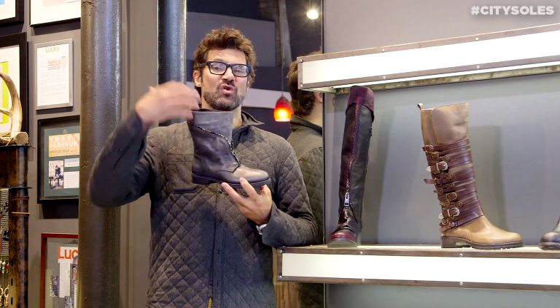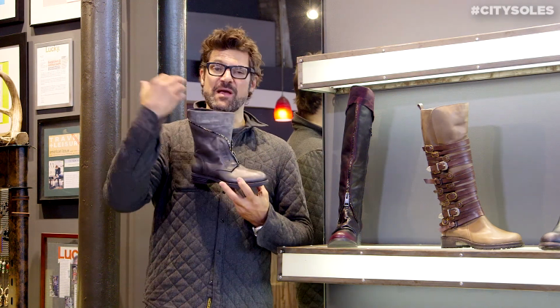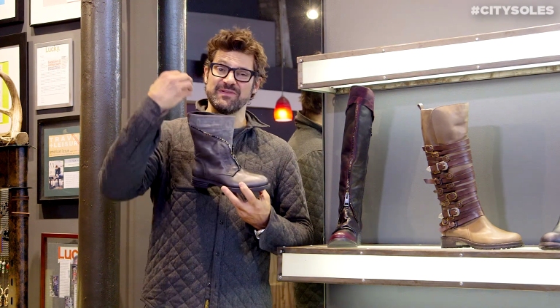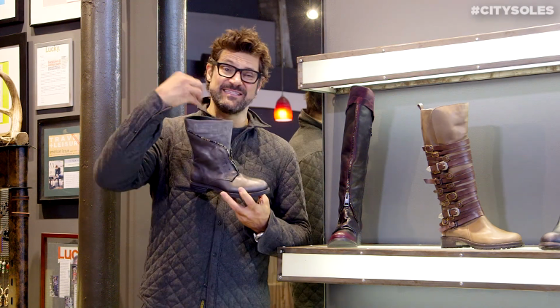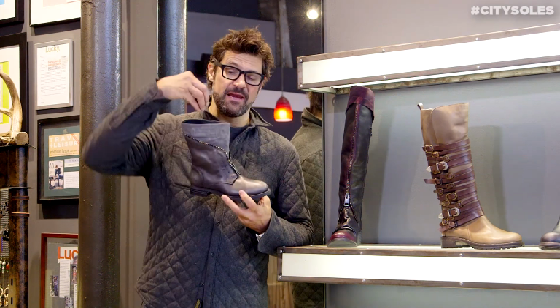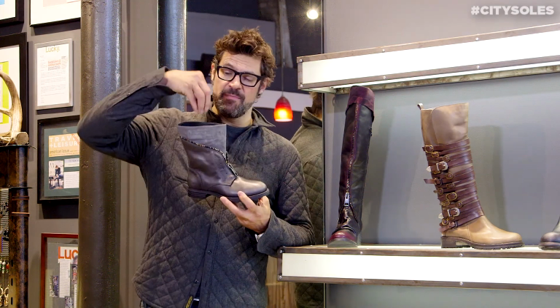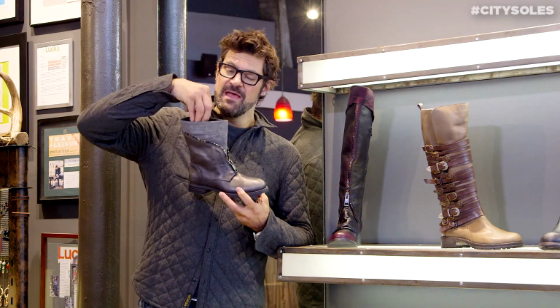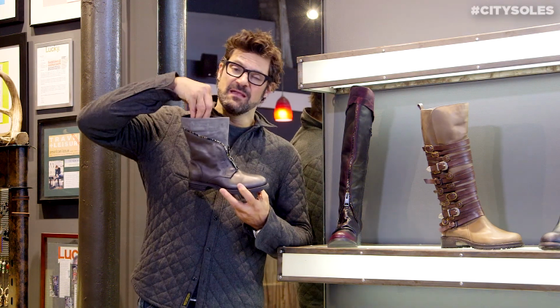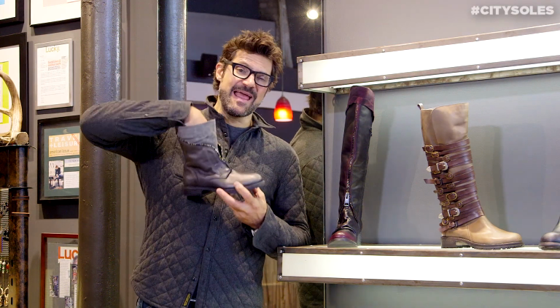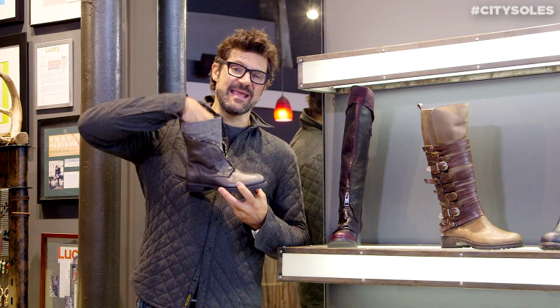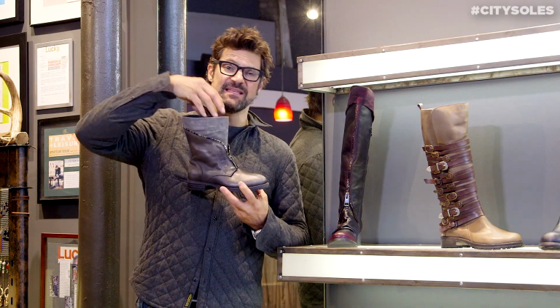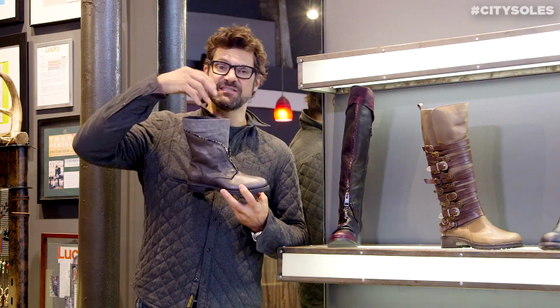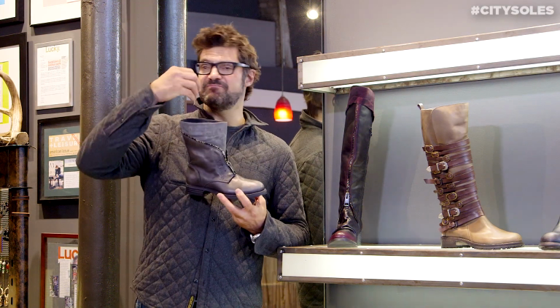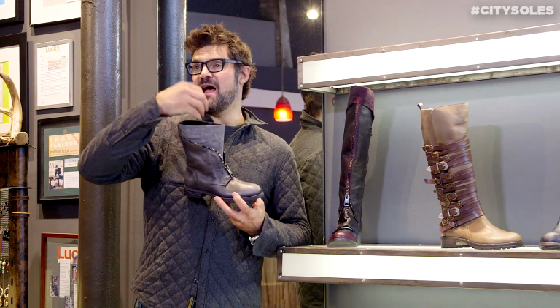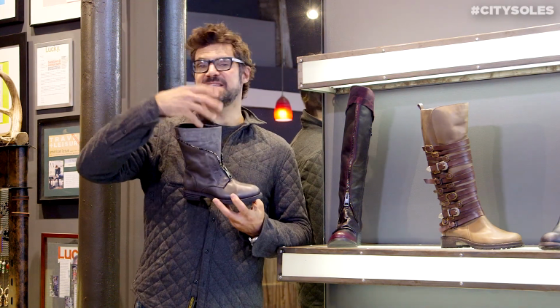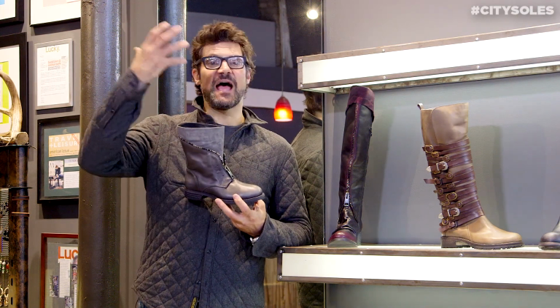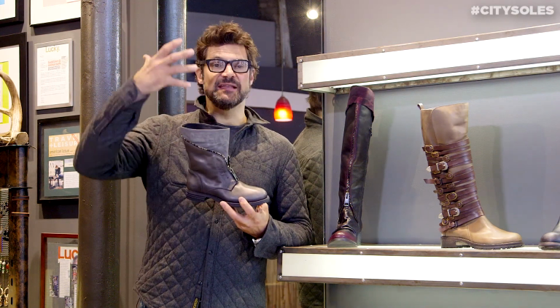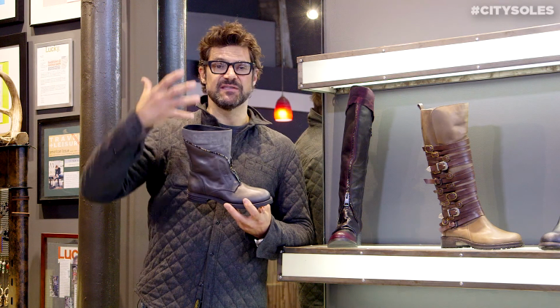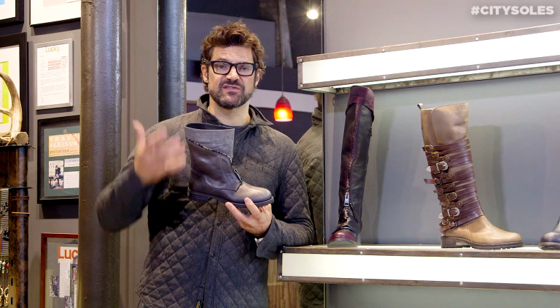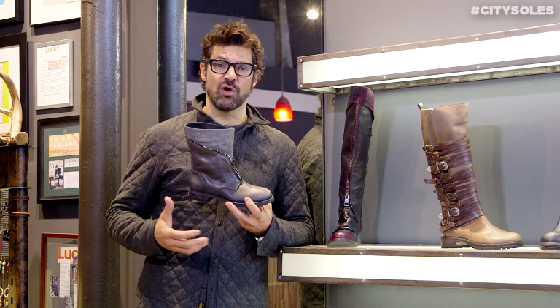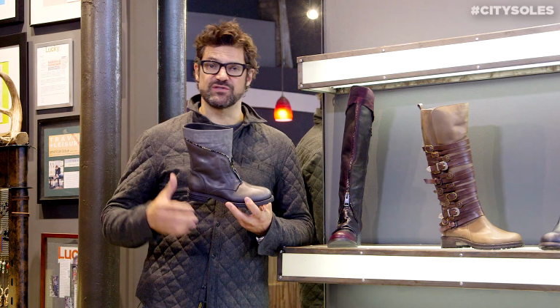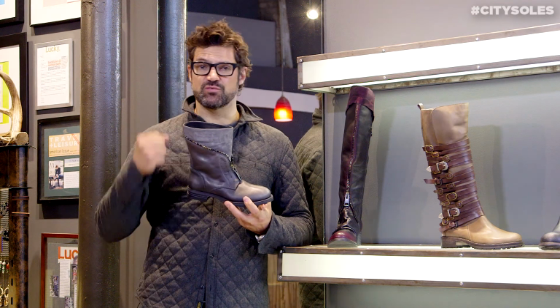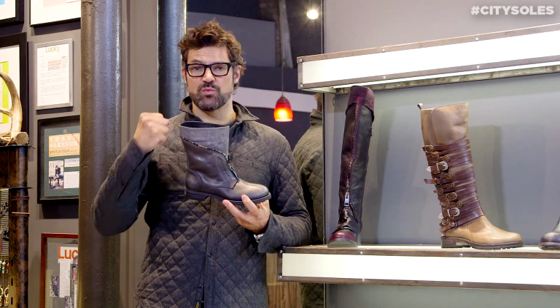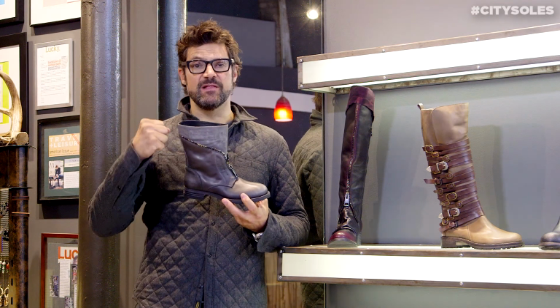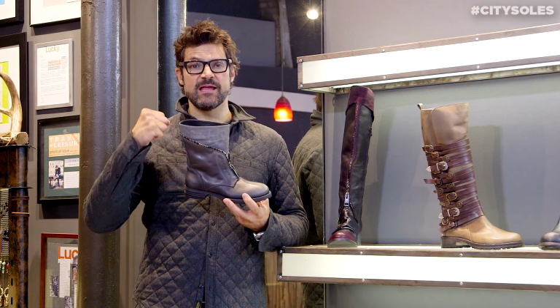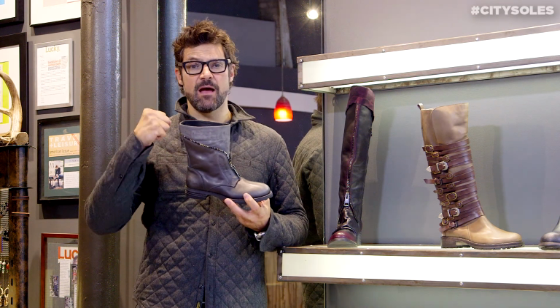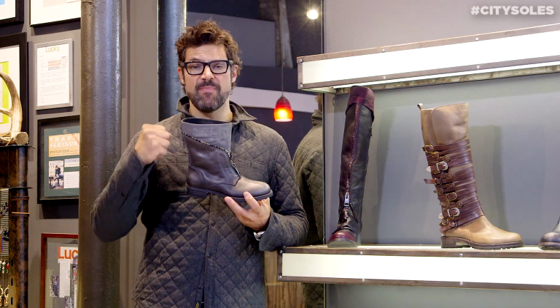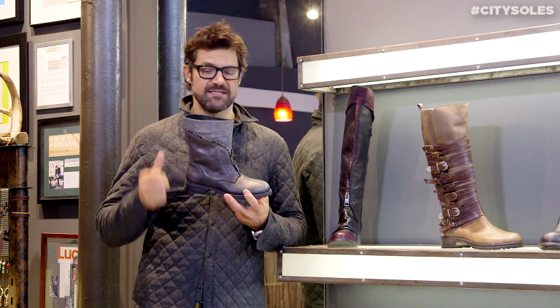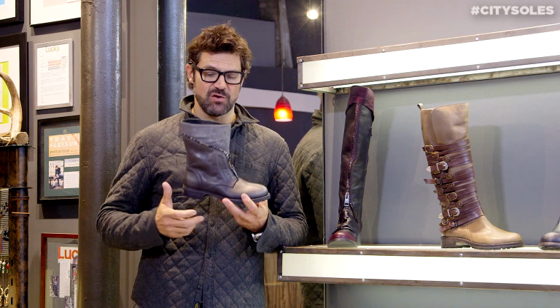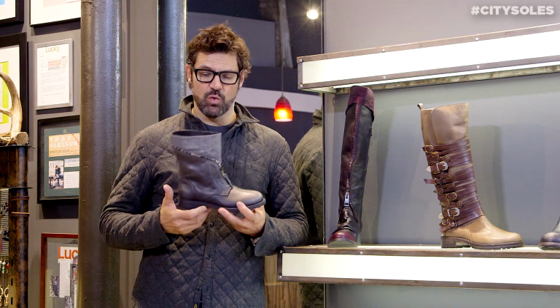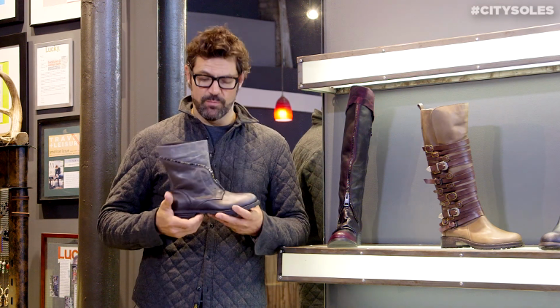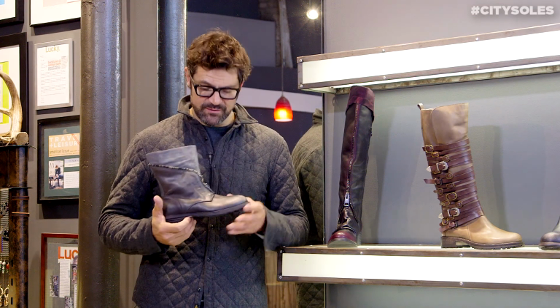Great with denim, leggings, tights, and skirts. Just really amazing cool boots.